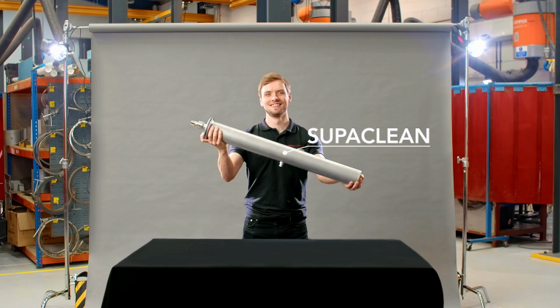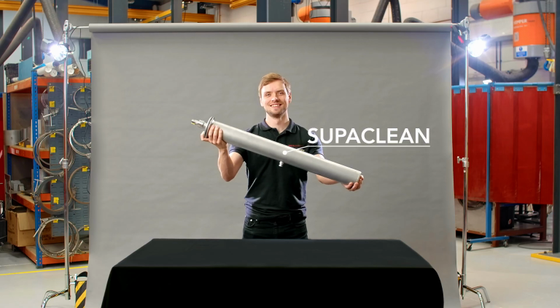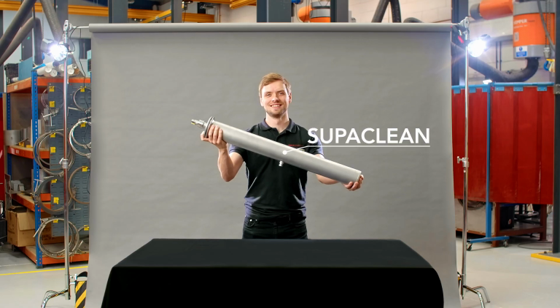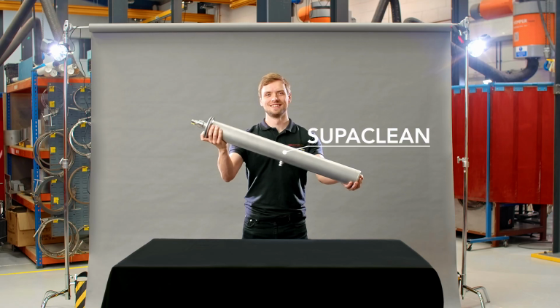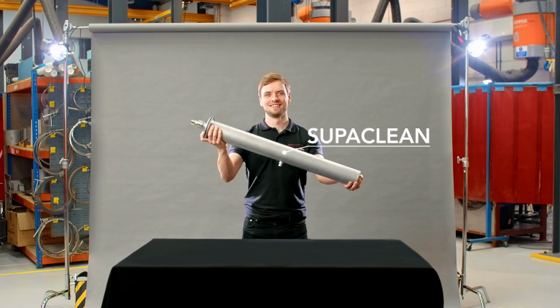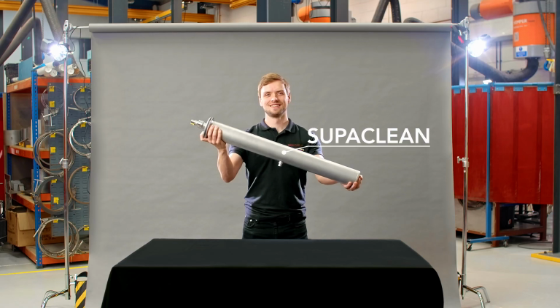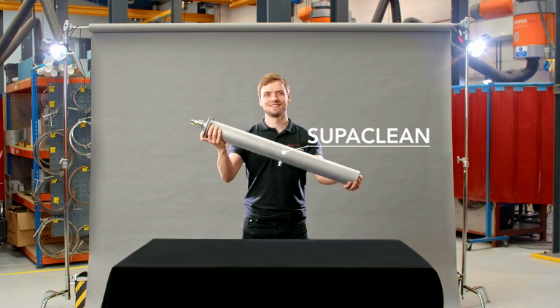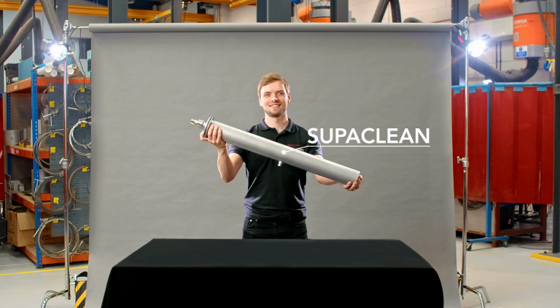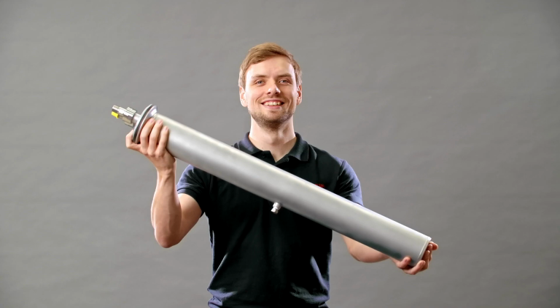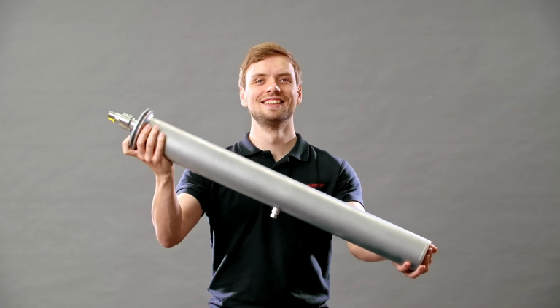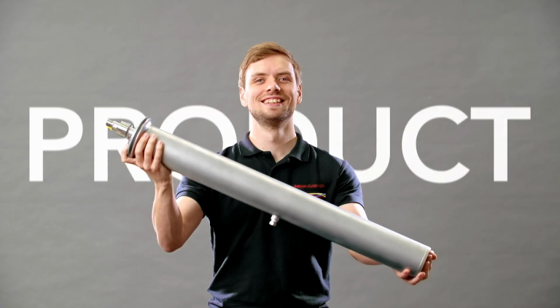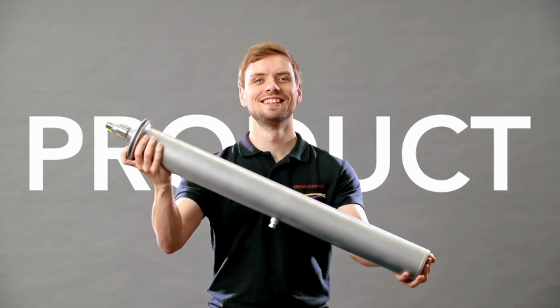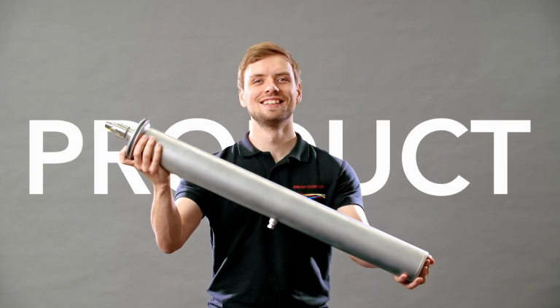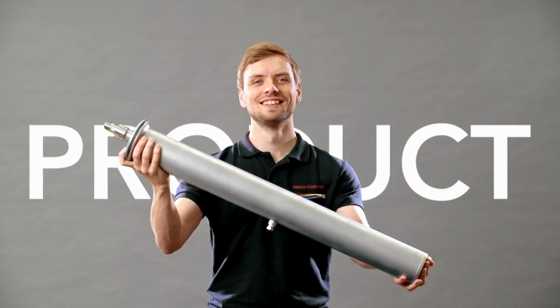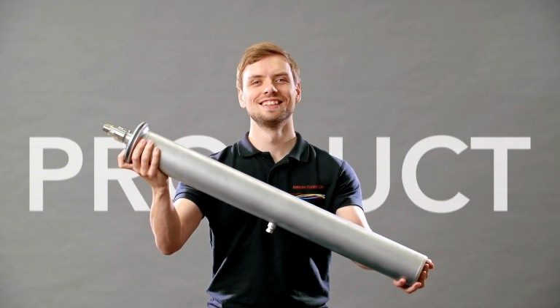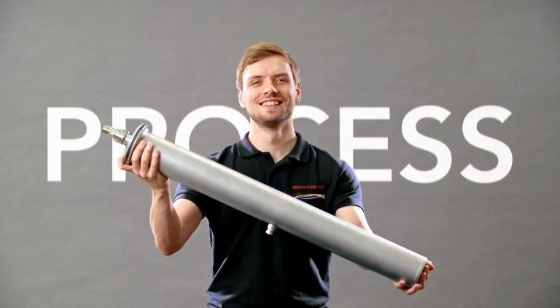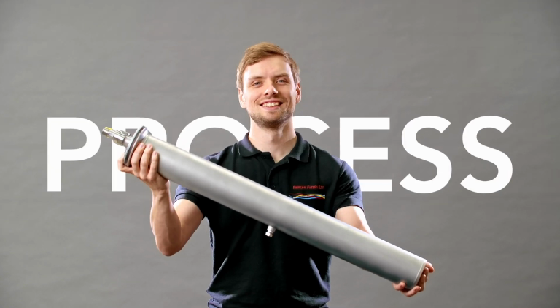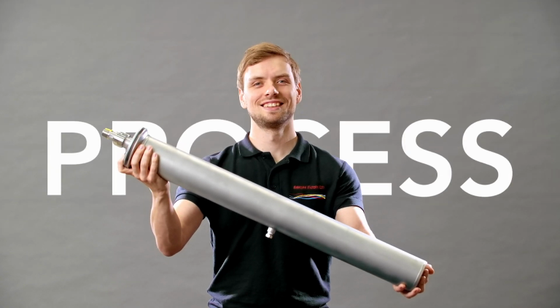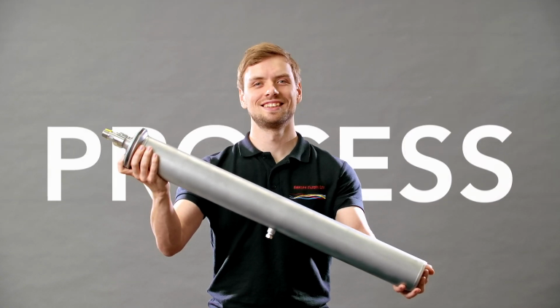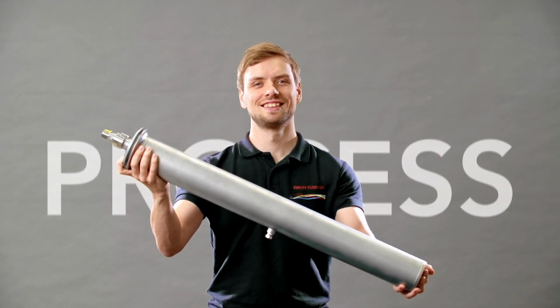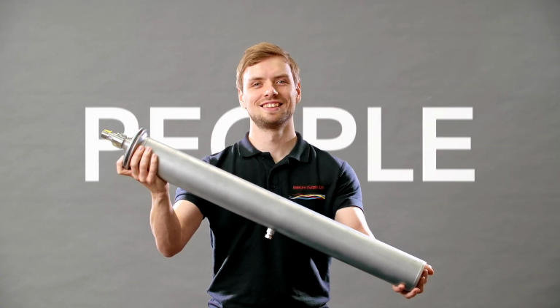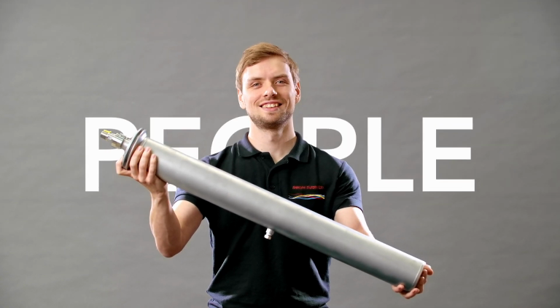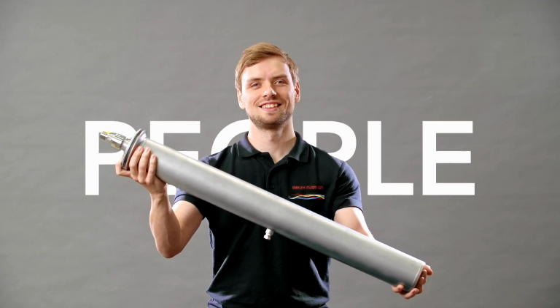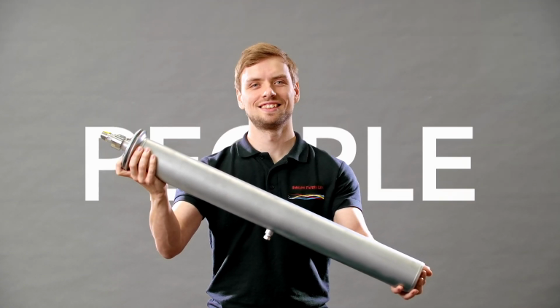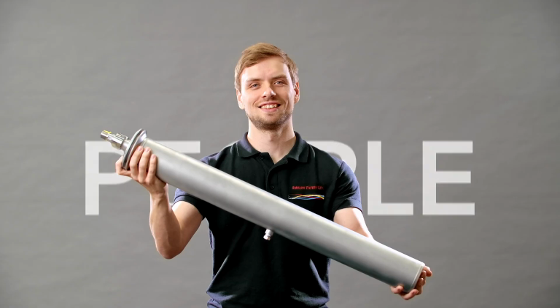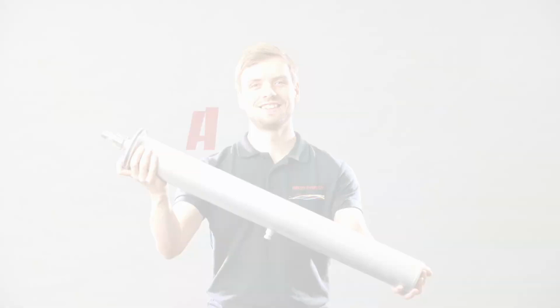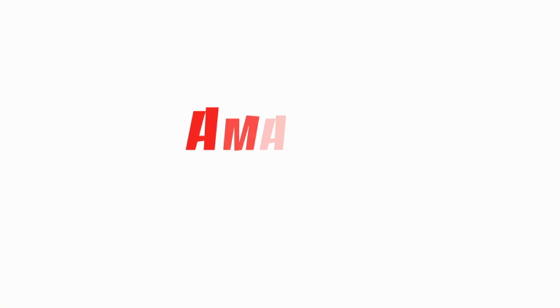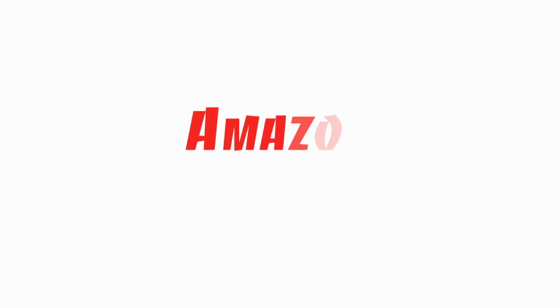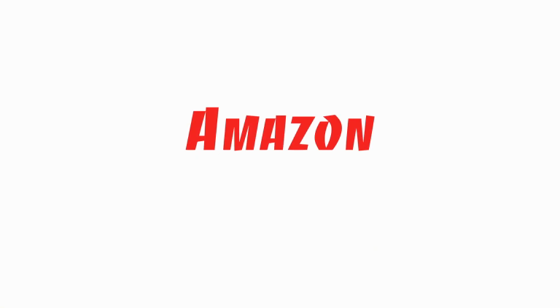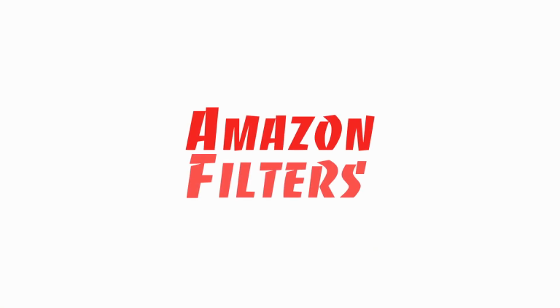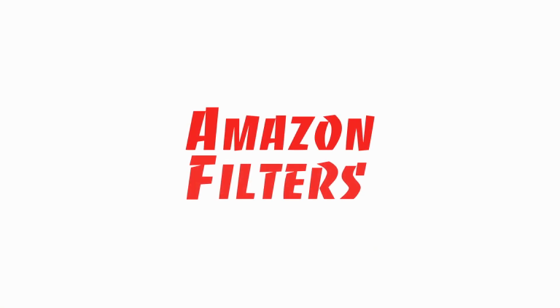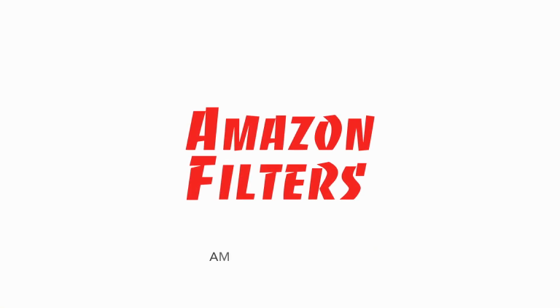Discover how SuperClean can protect your product, your process, and your people. Get in touch today.